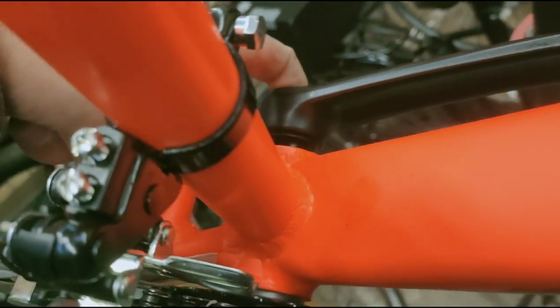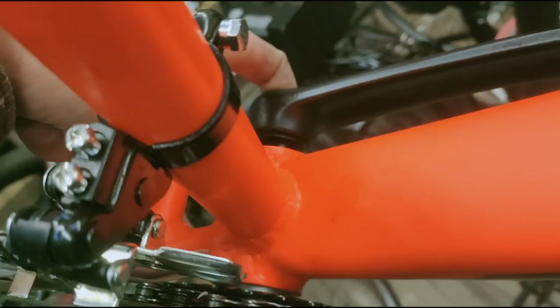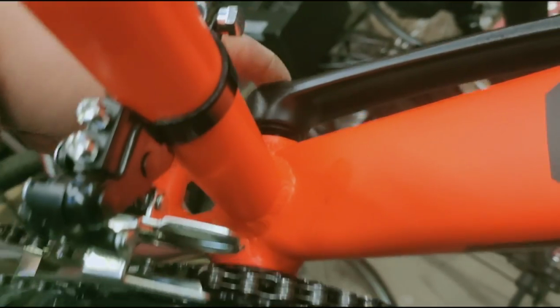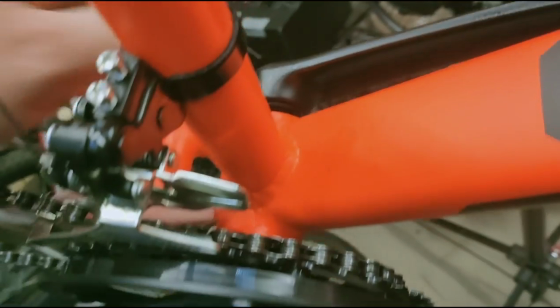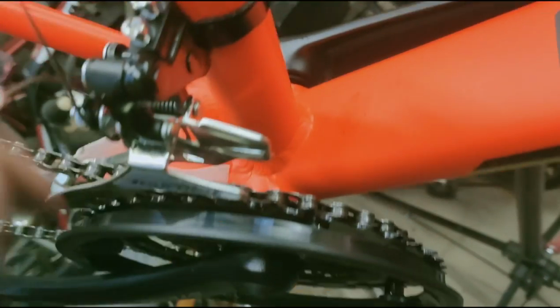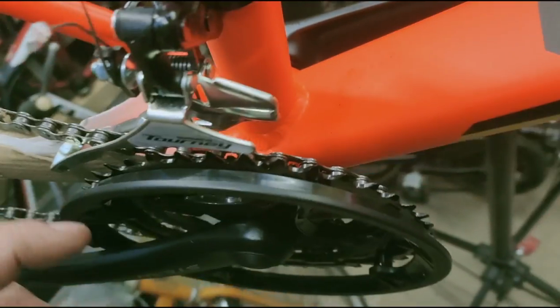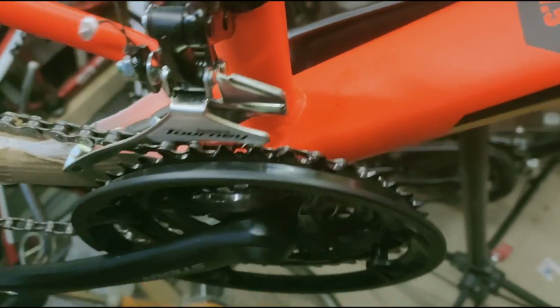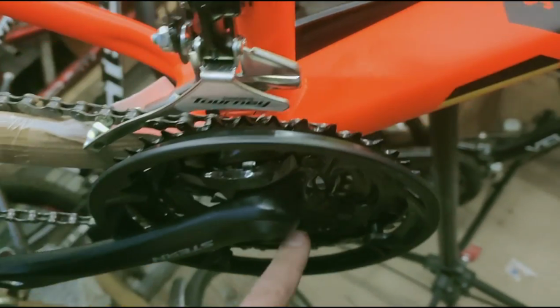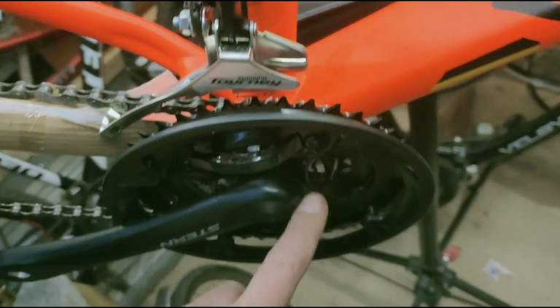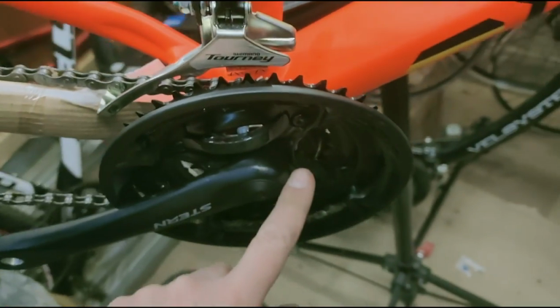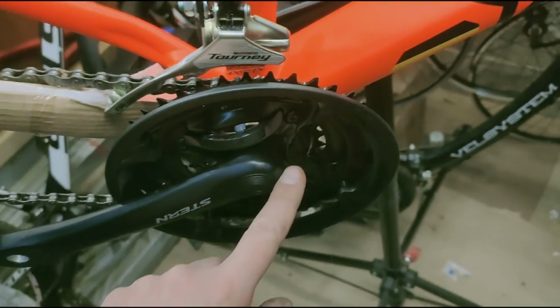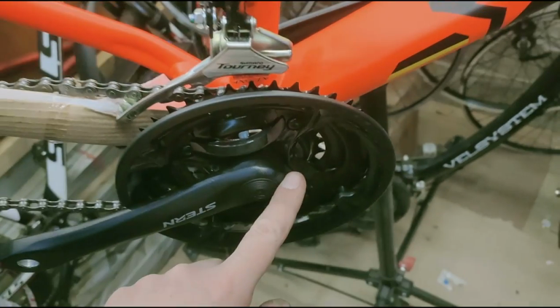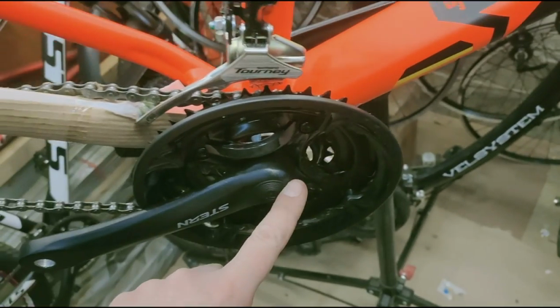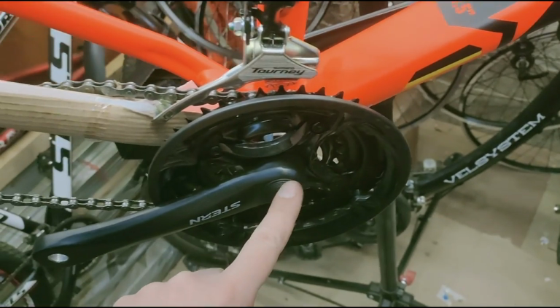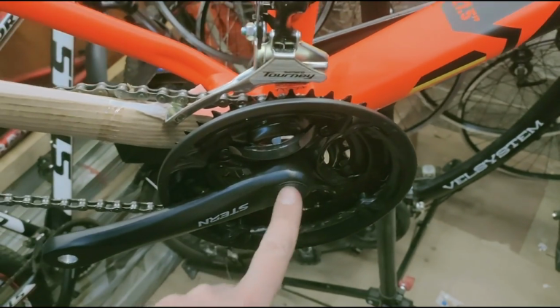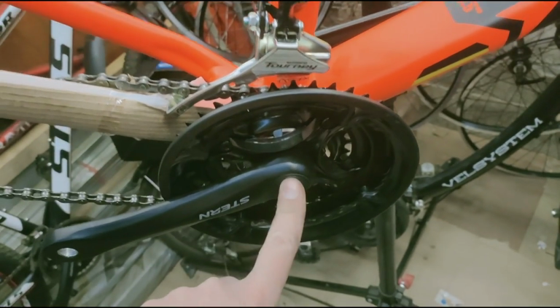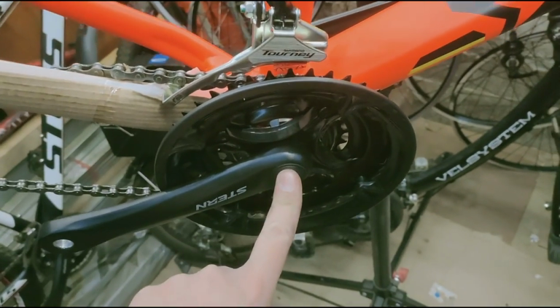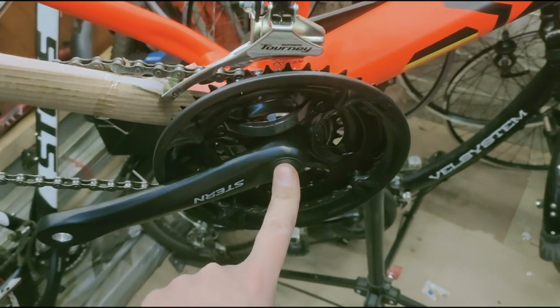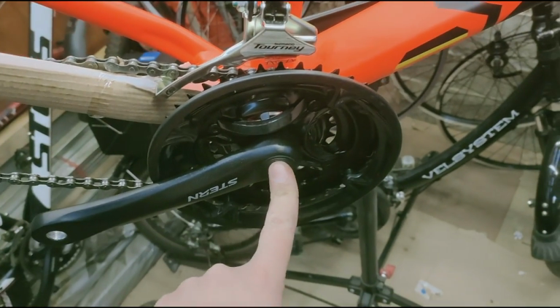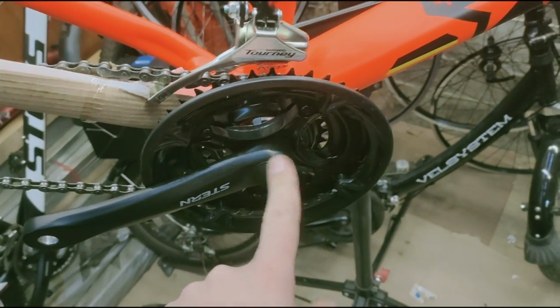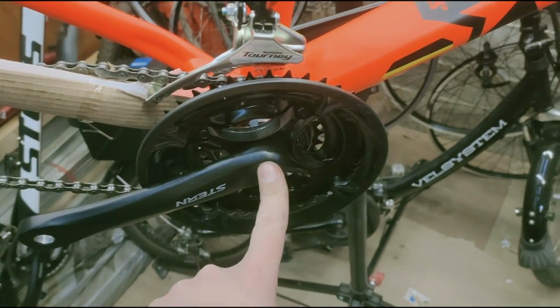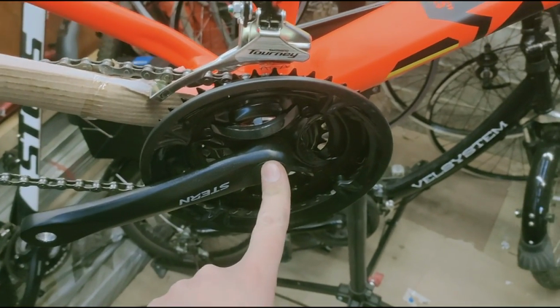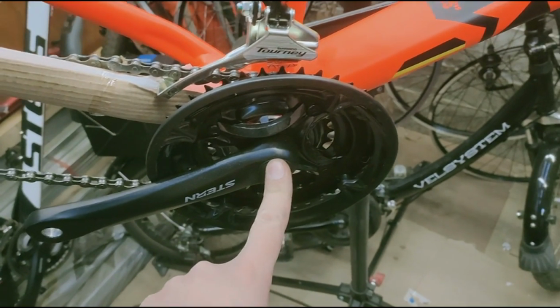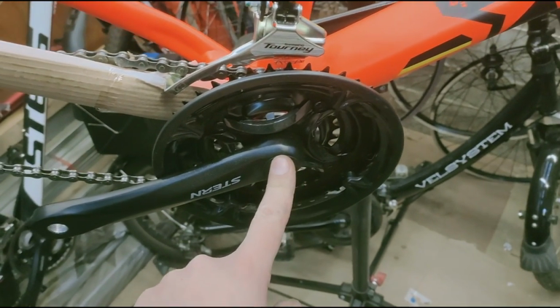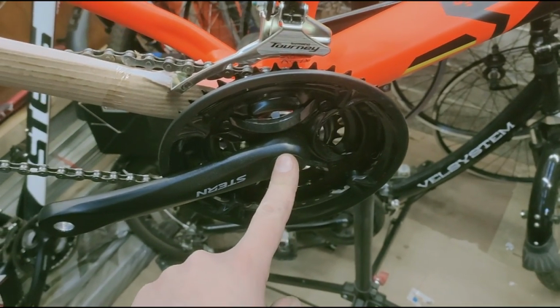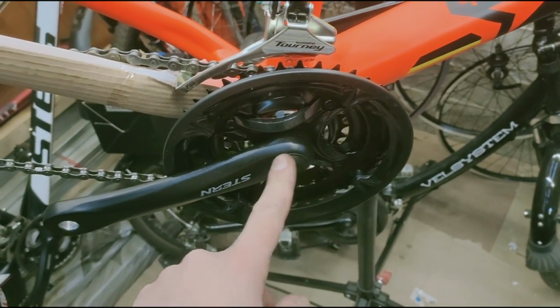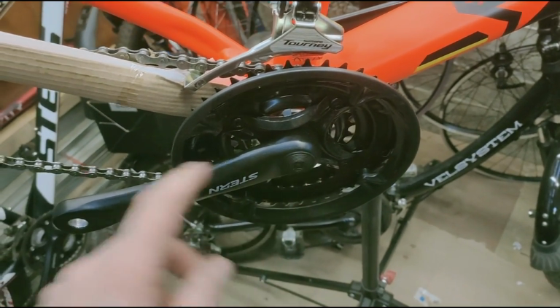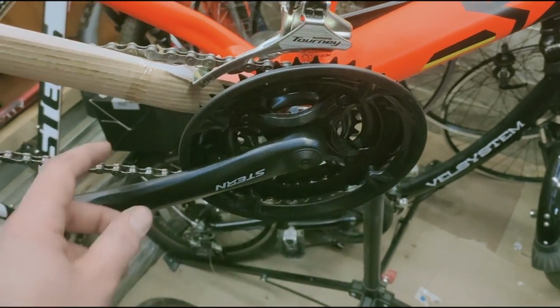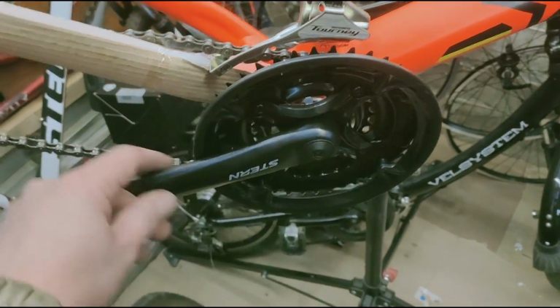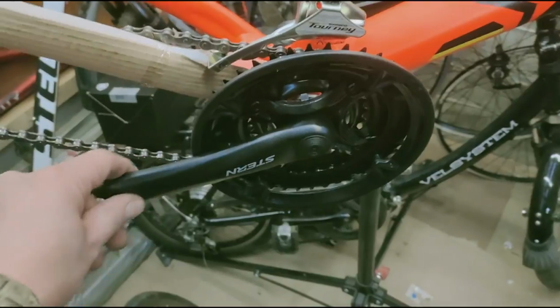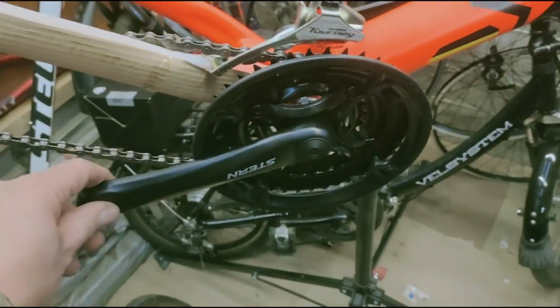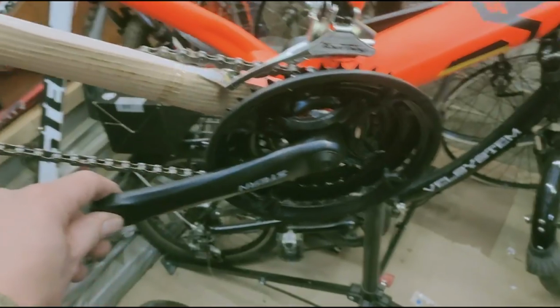We check the tightness of the crank arms. We remove this cap and check the crank arm tension. Then we install the pedals.